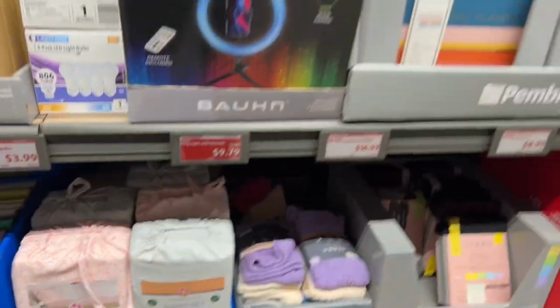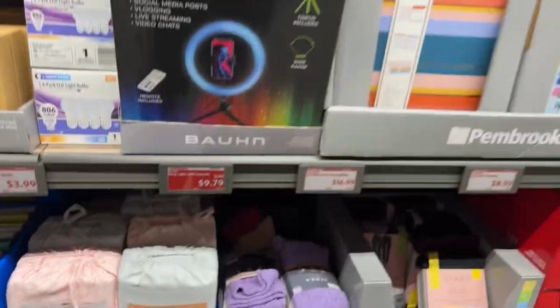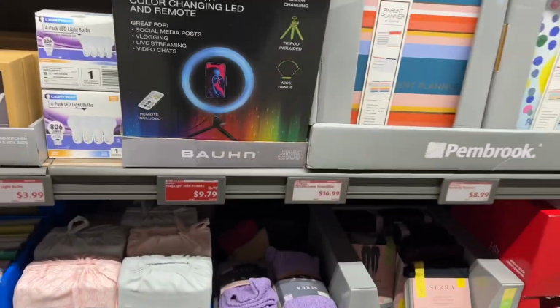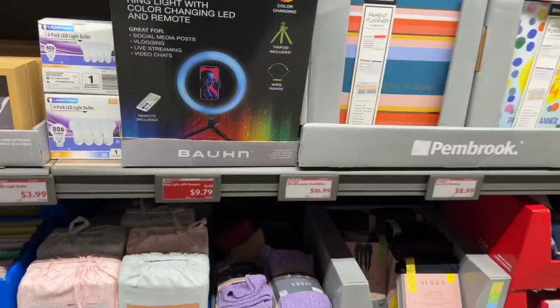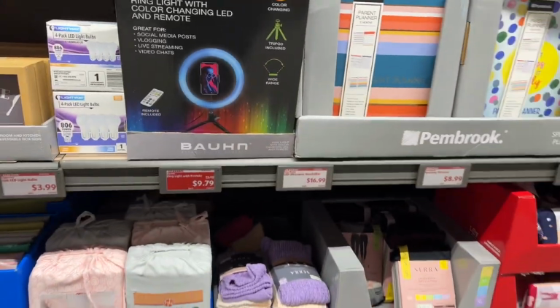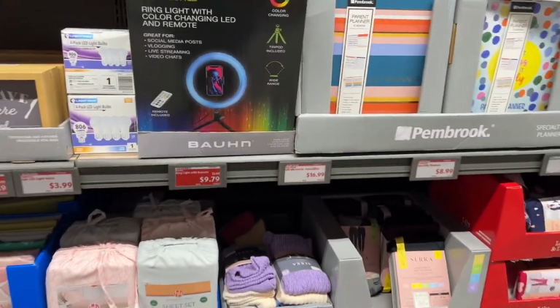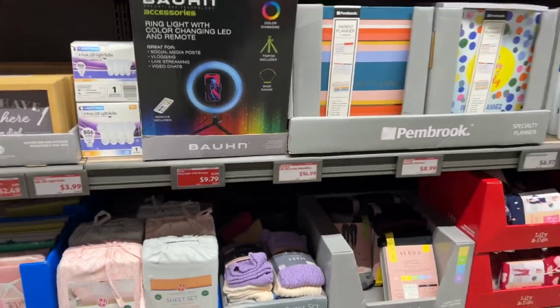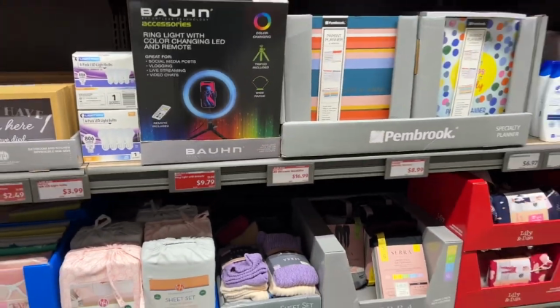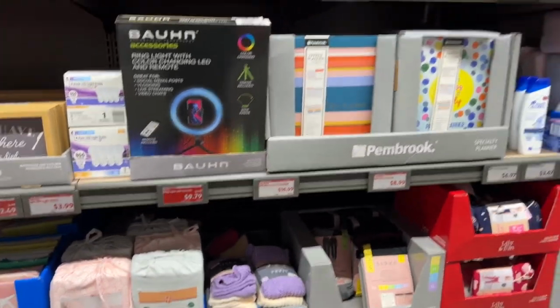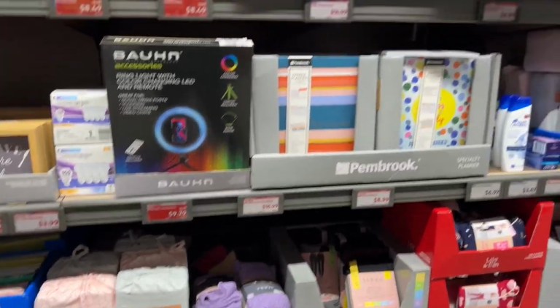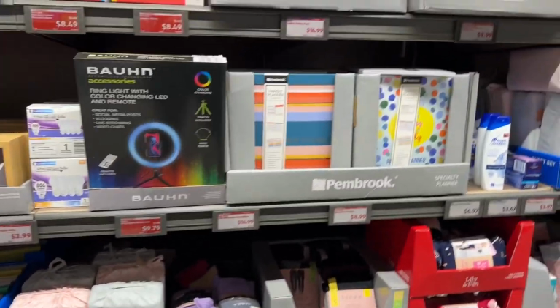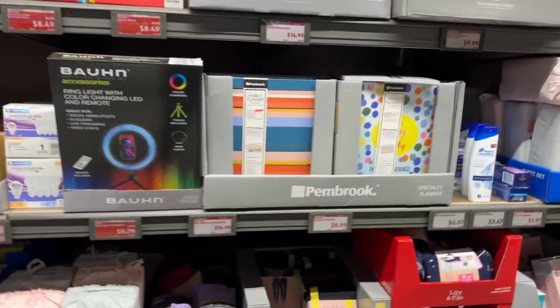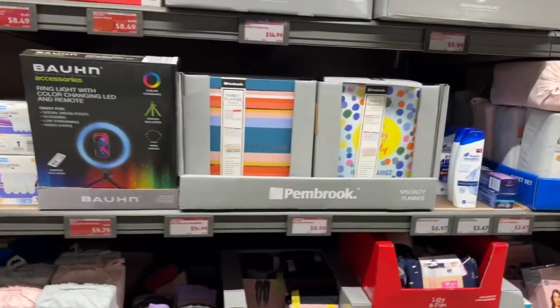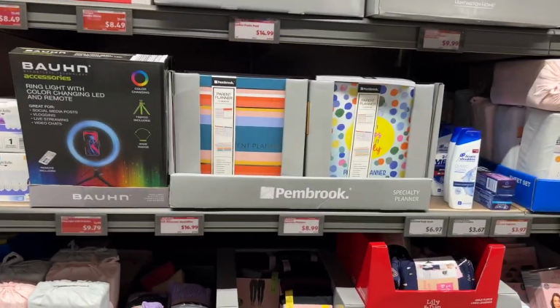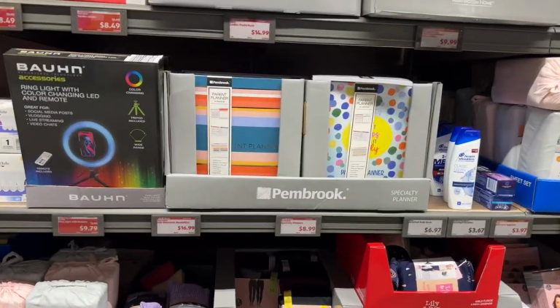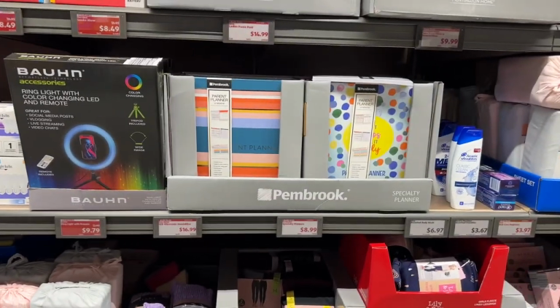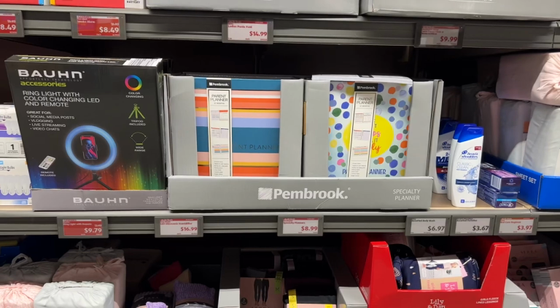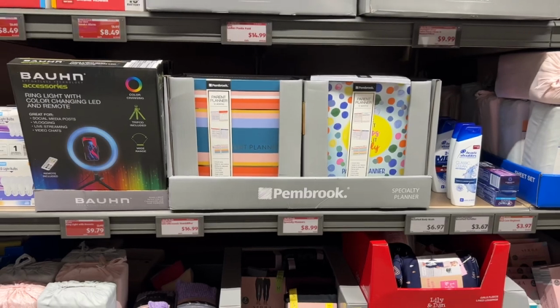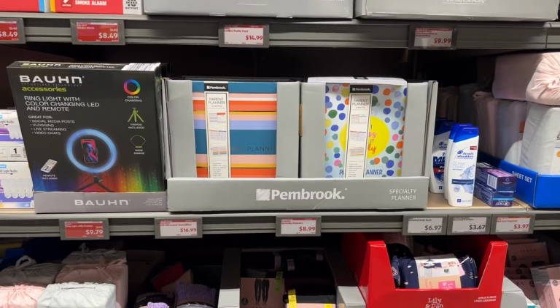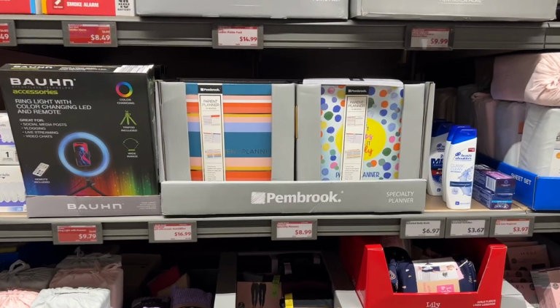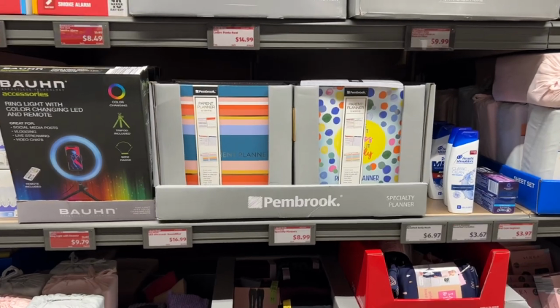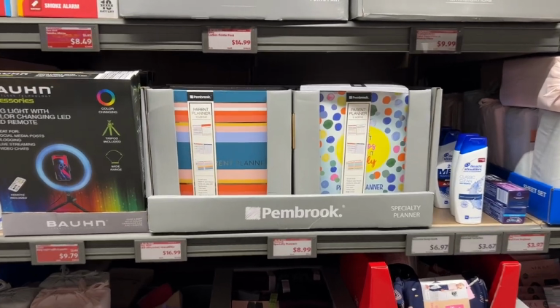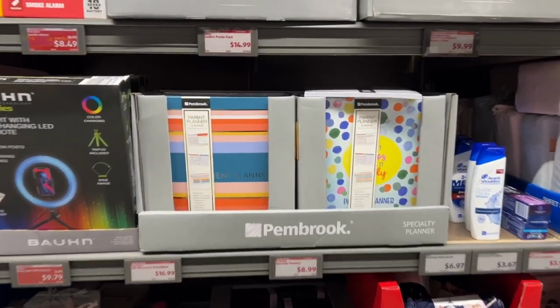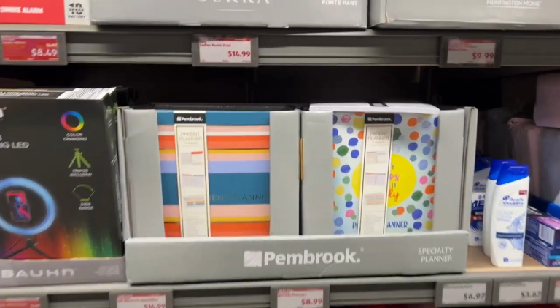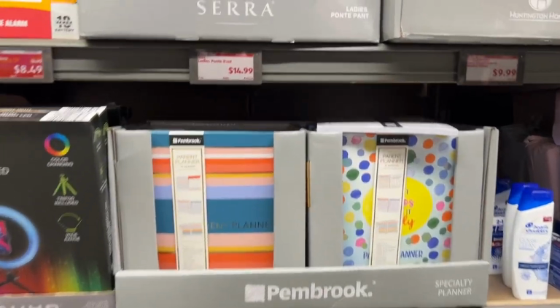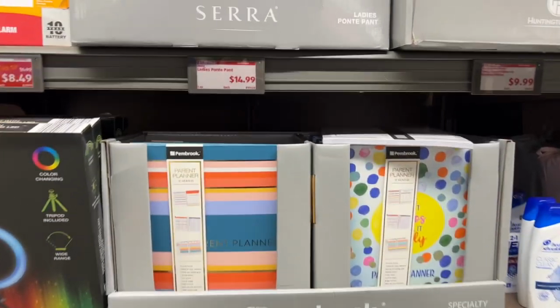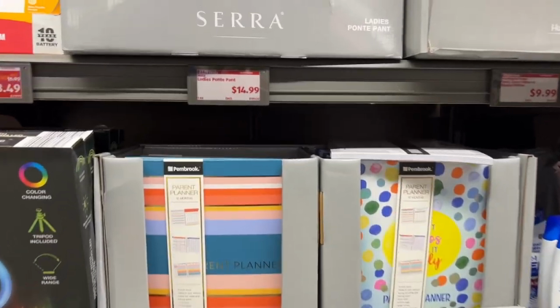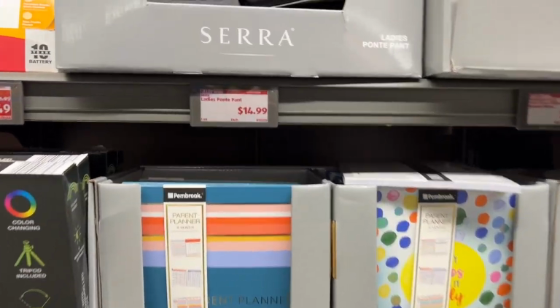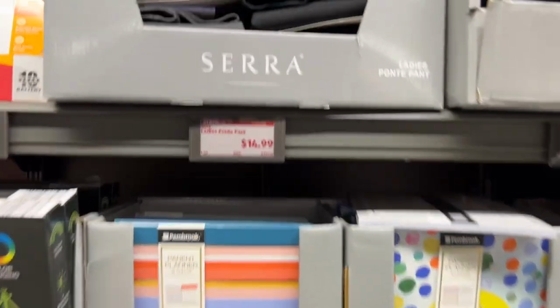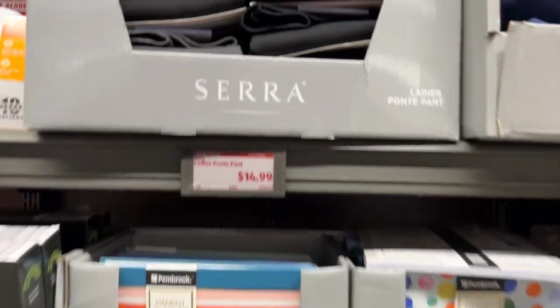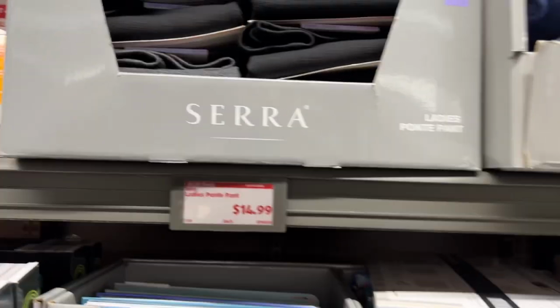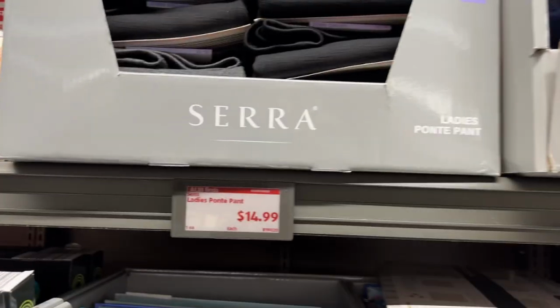Let's see what else is in this aisle — they have planners for $8.99 and ladies' pants as well.